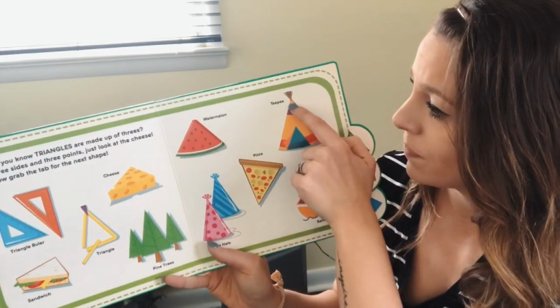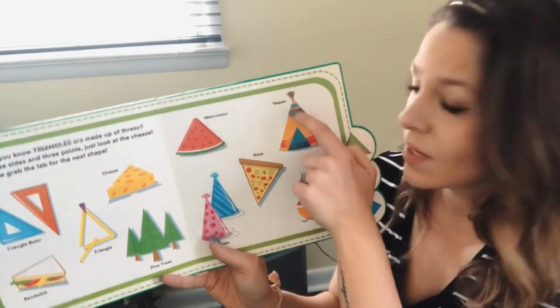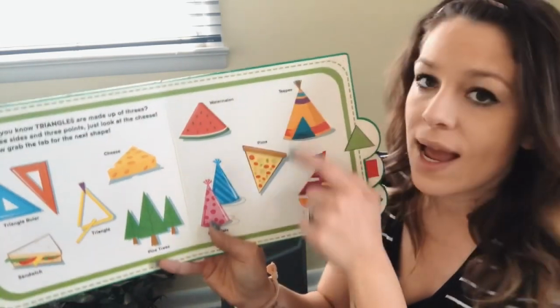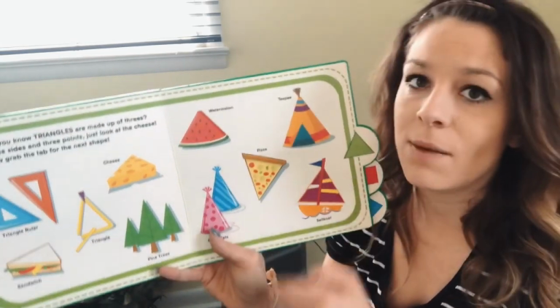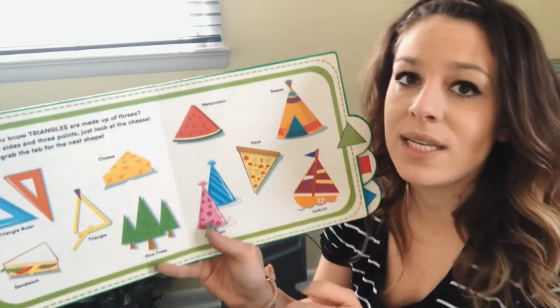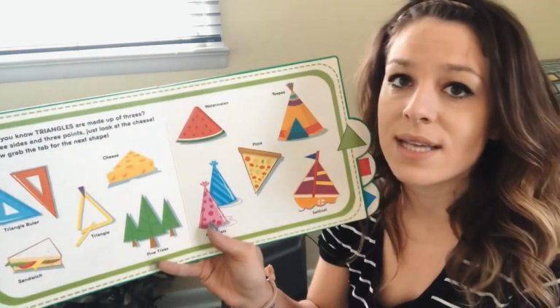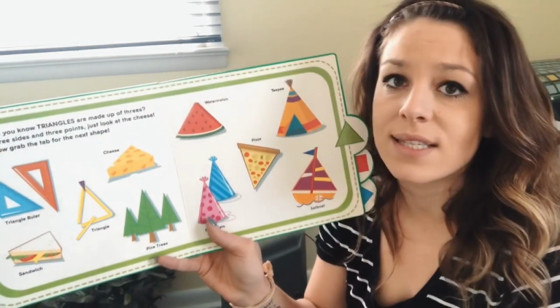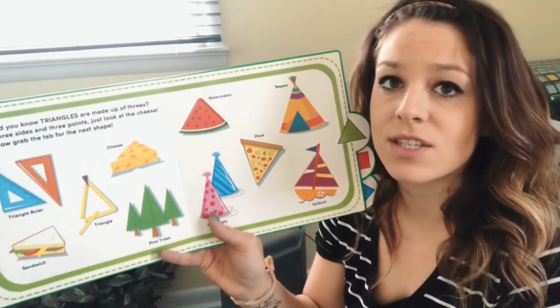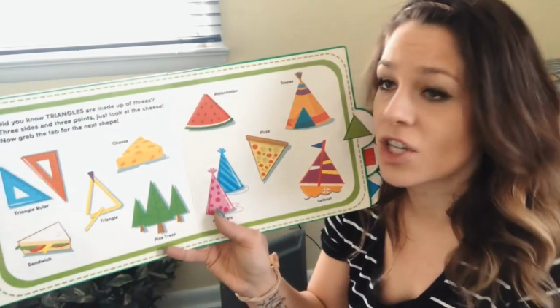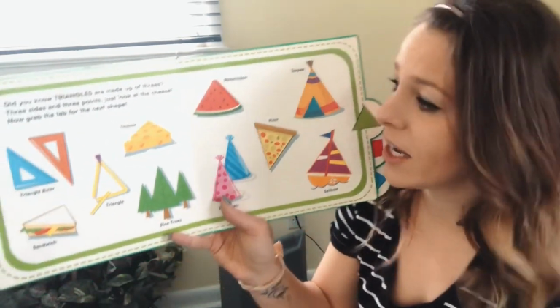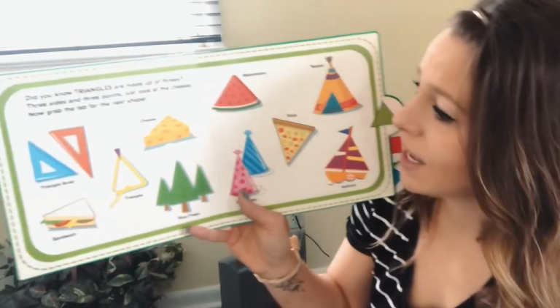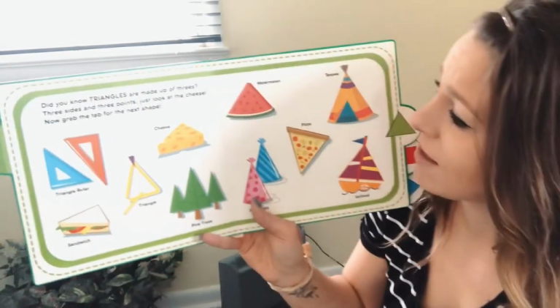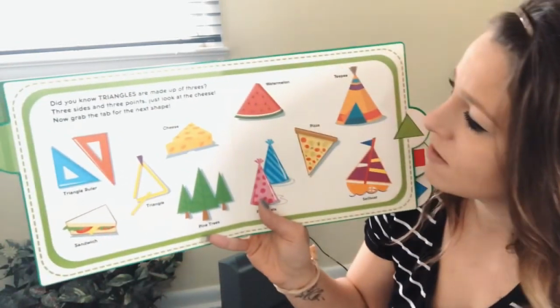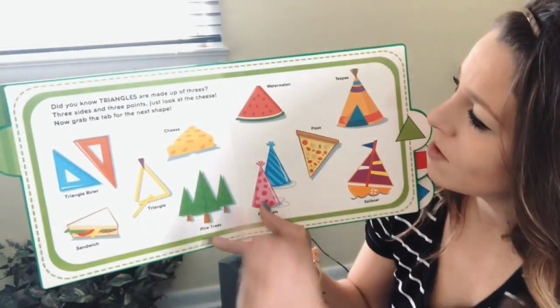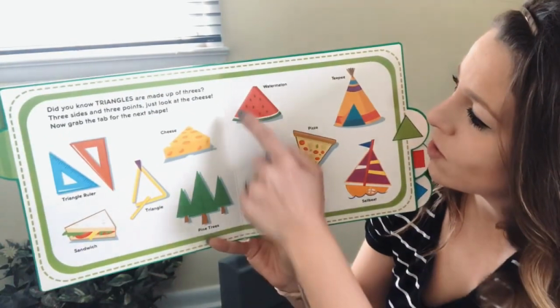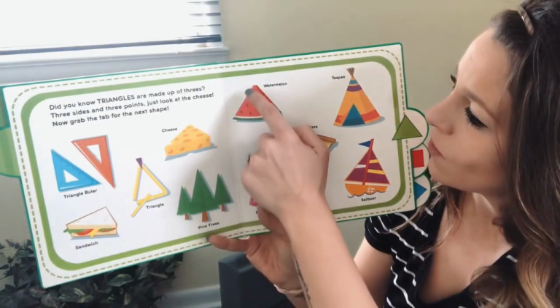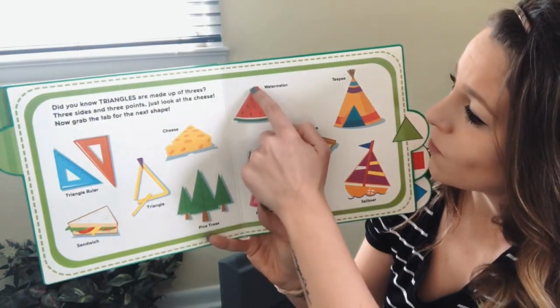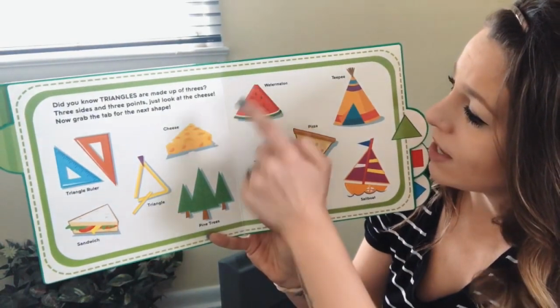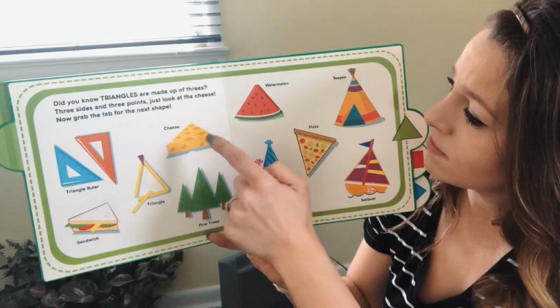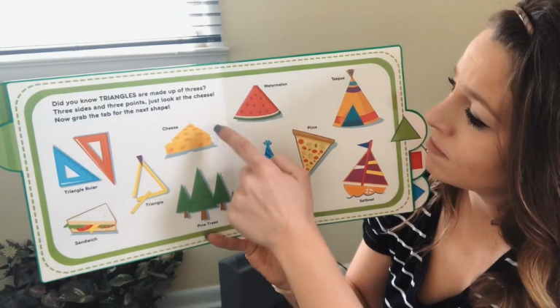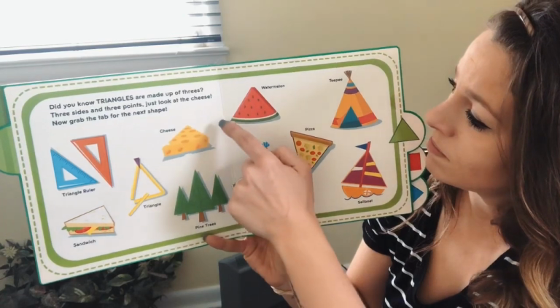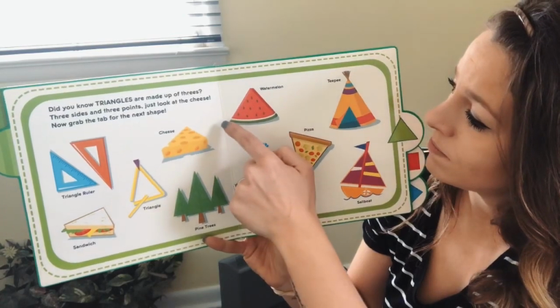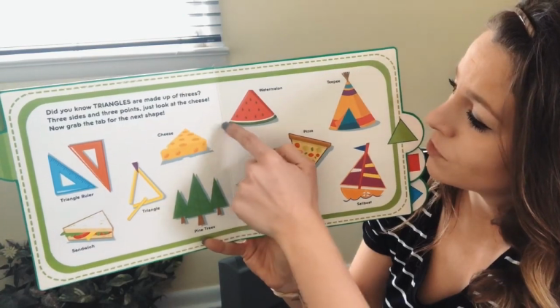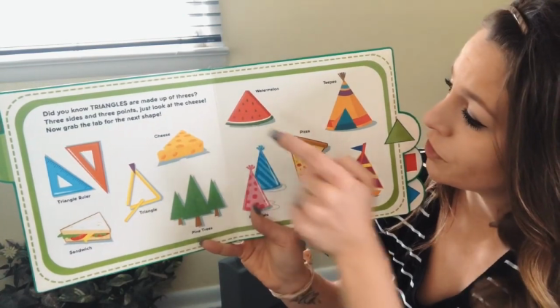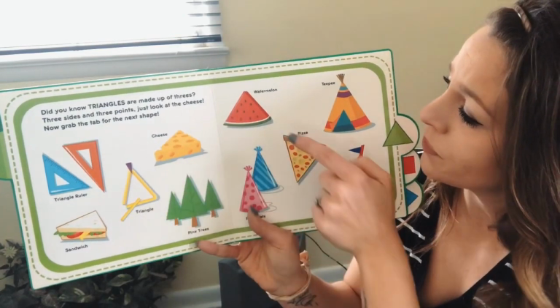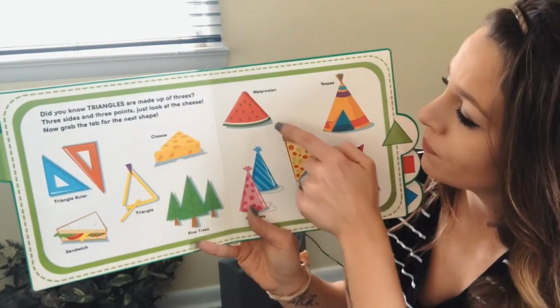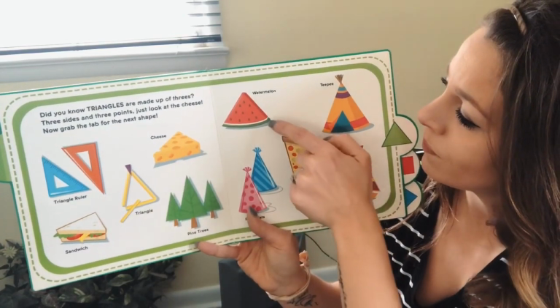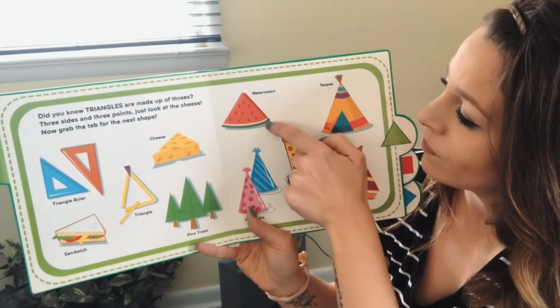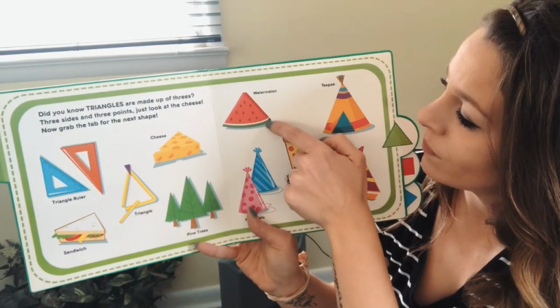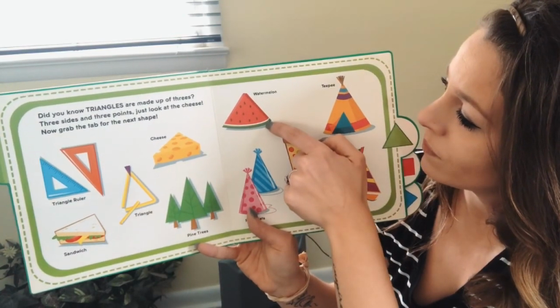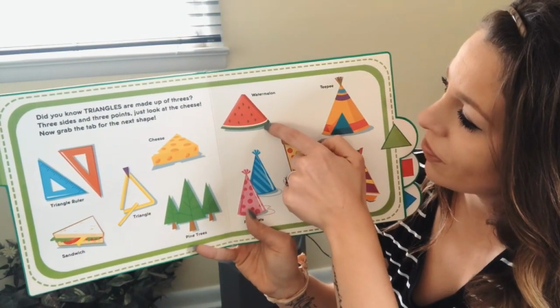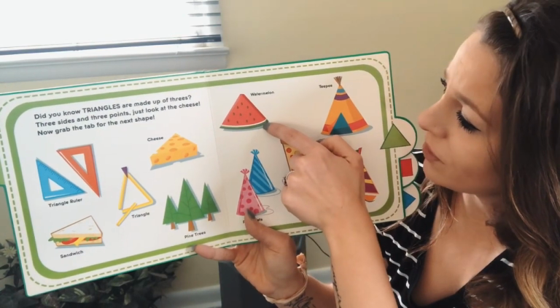How many sides does a triangle have? One, two, three.